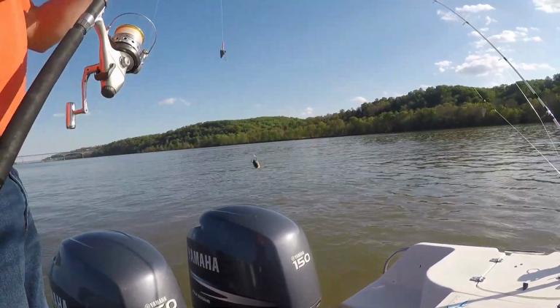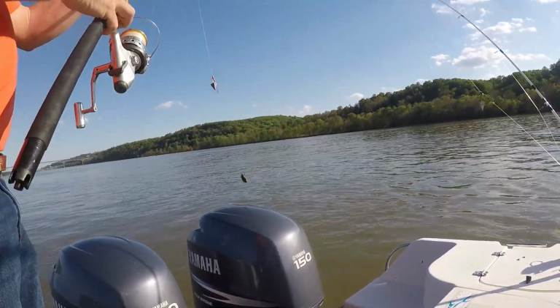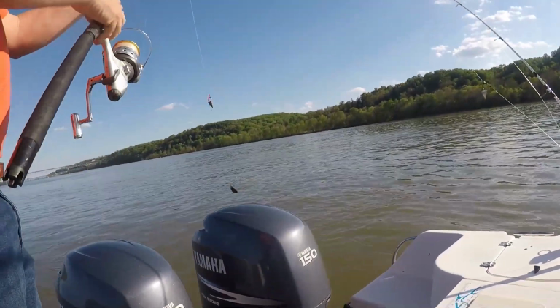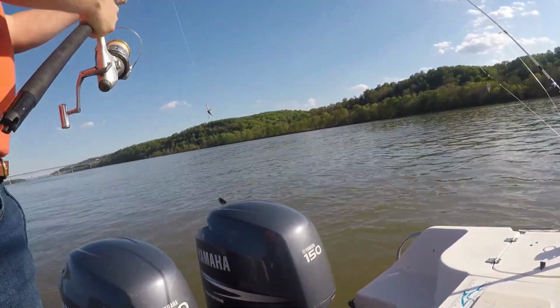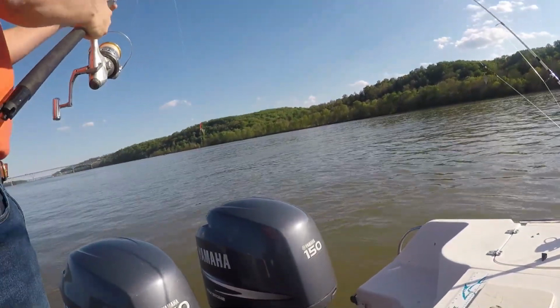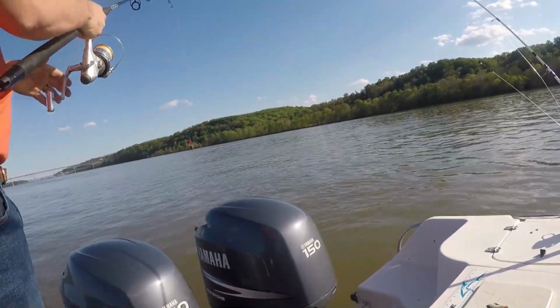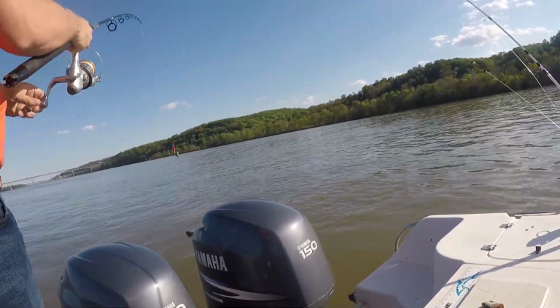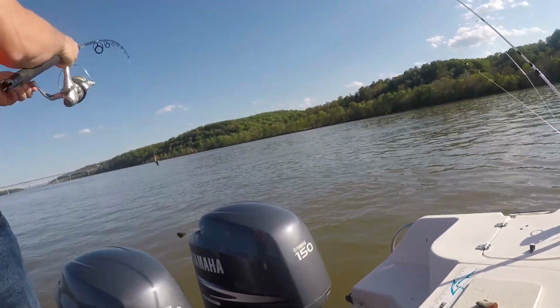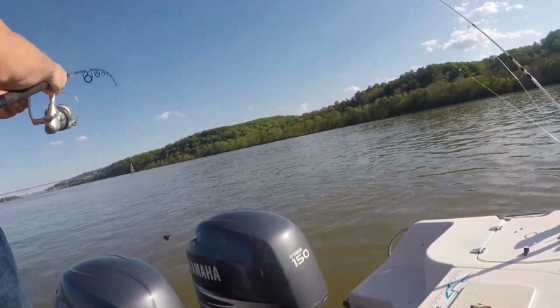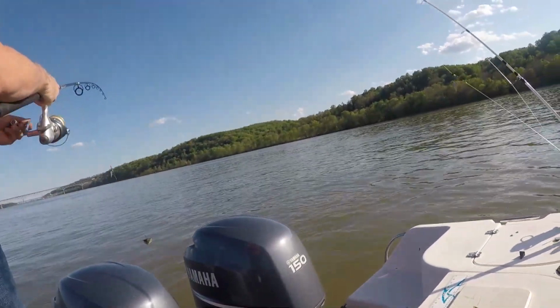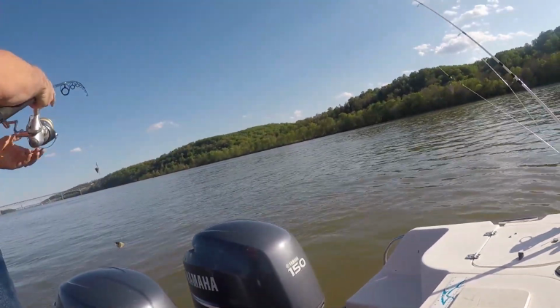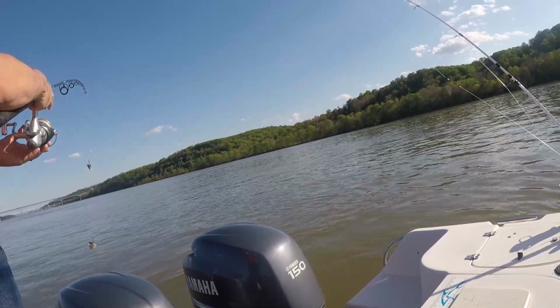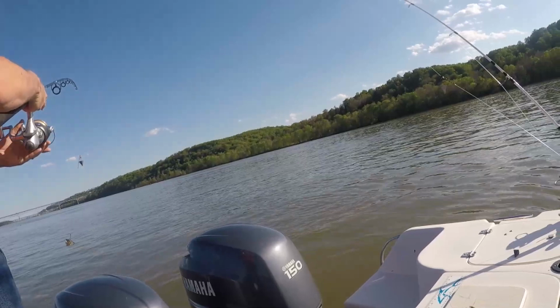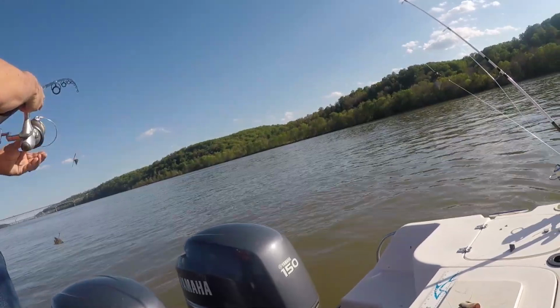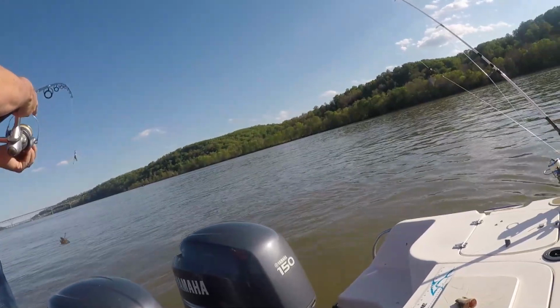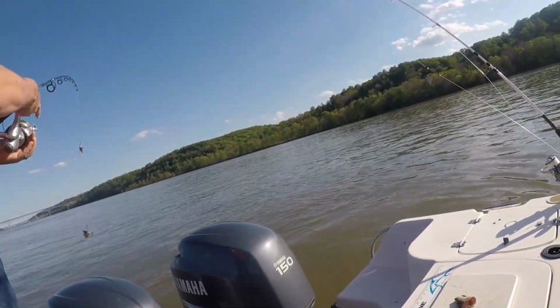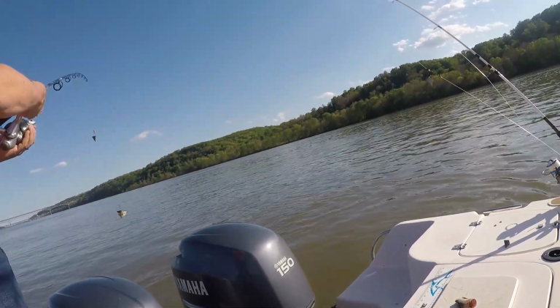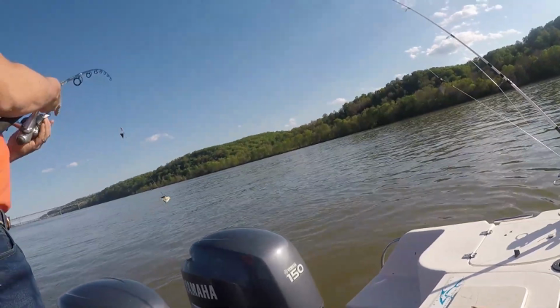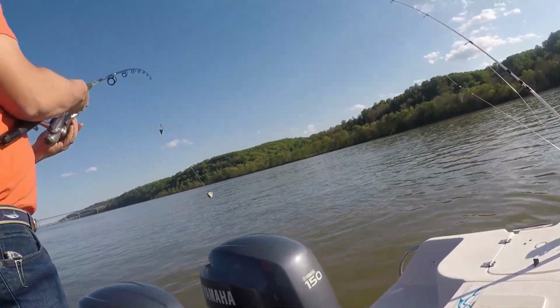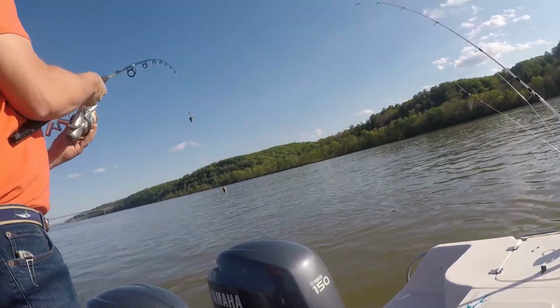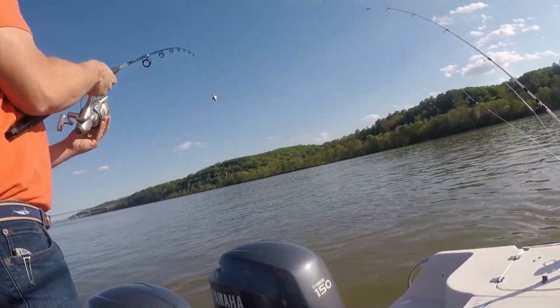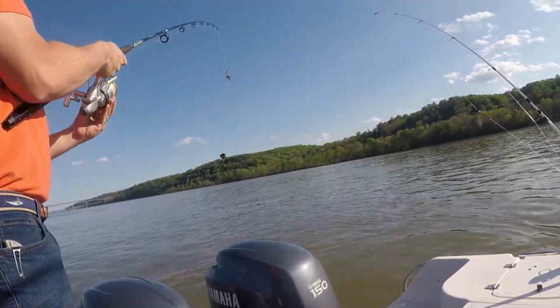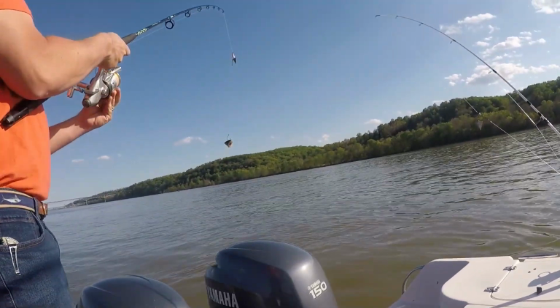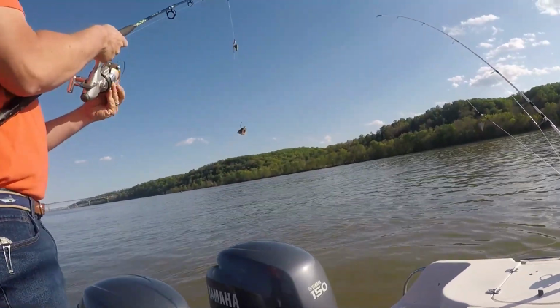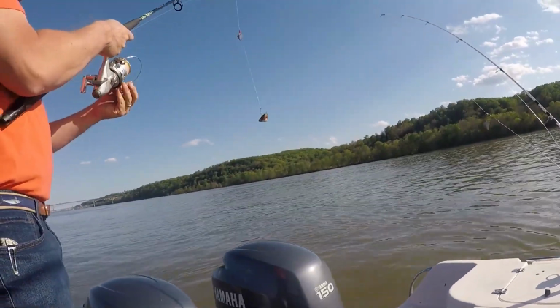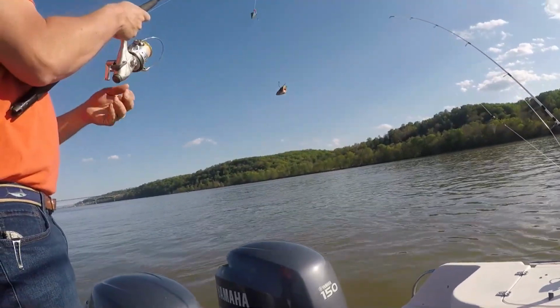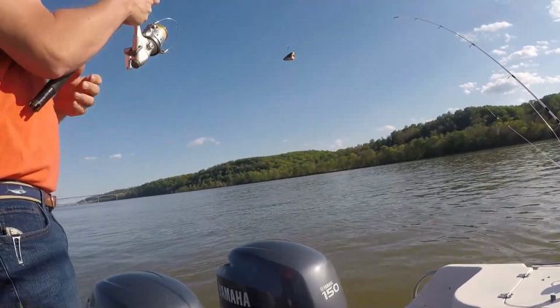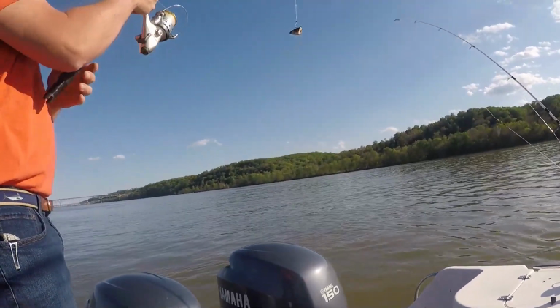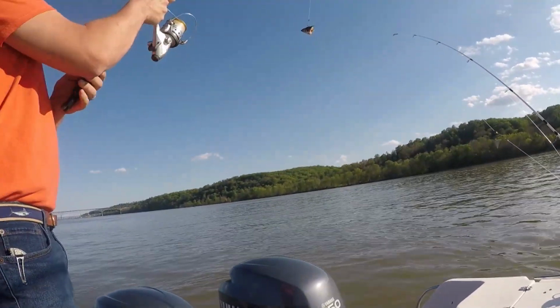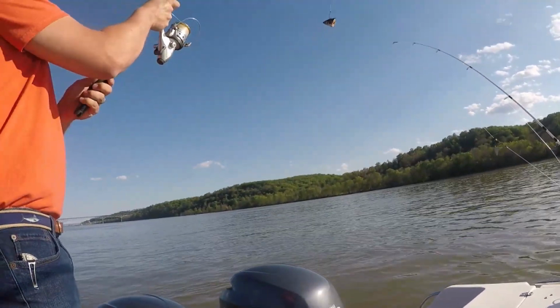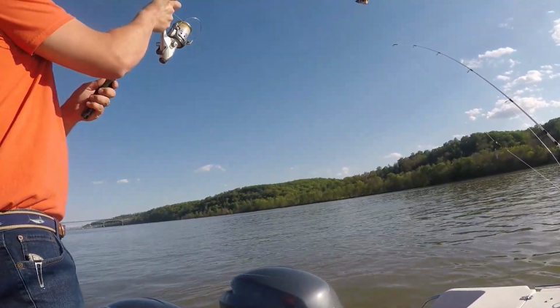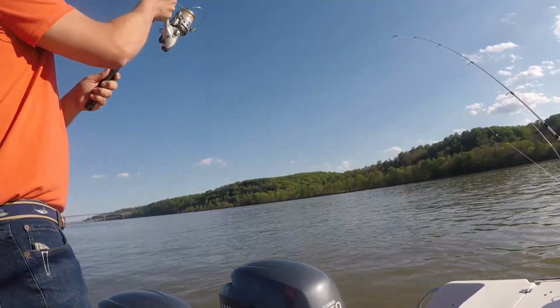Flying fish! We're going to do an act with flying fish.